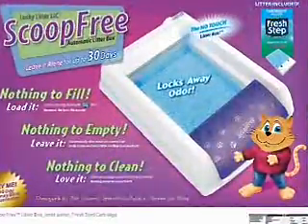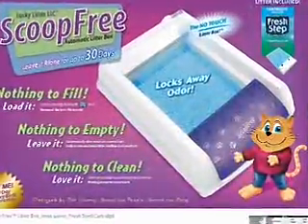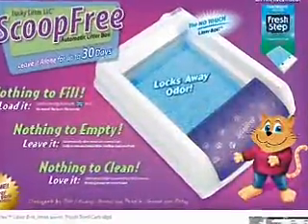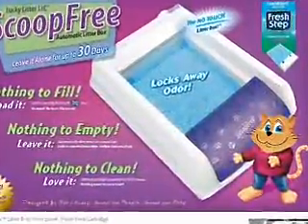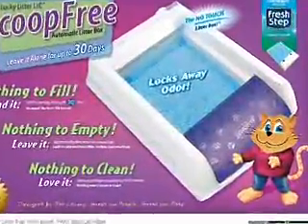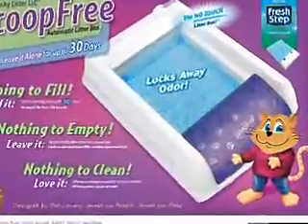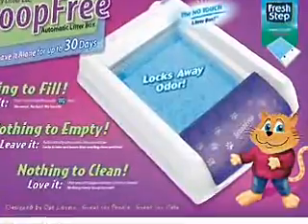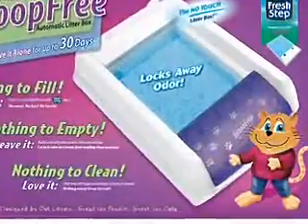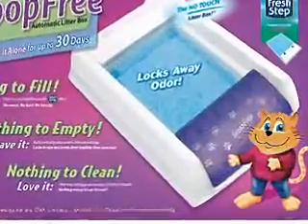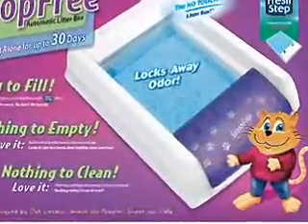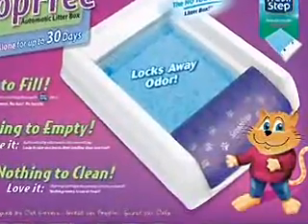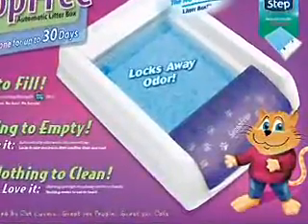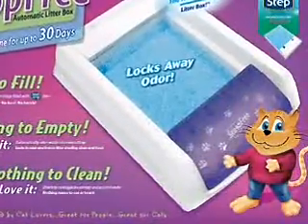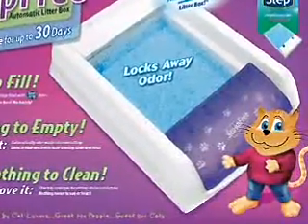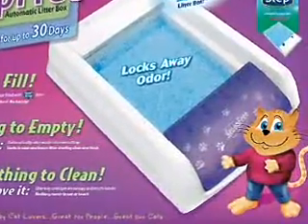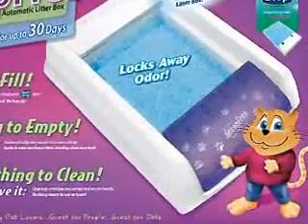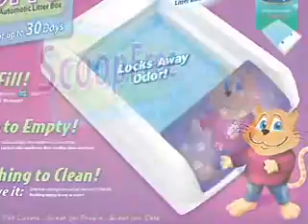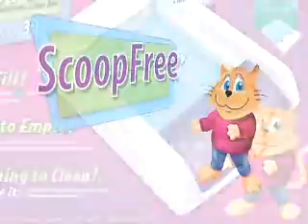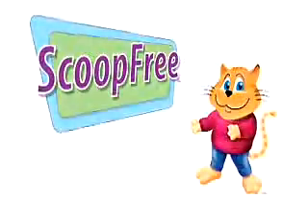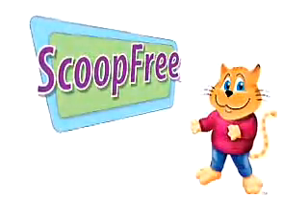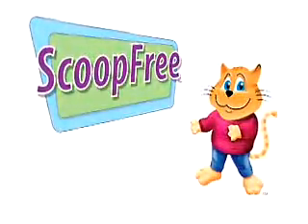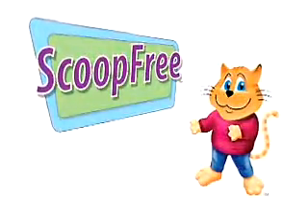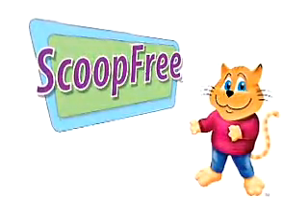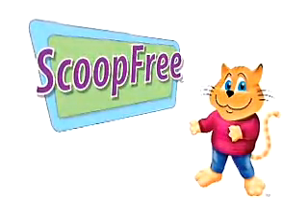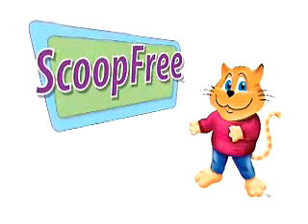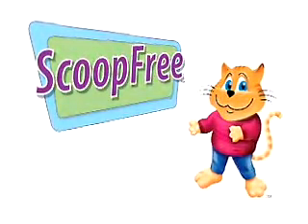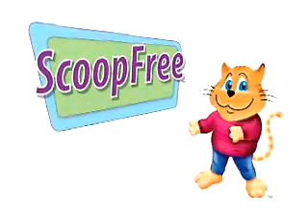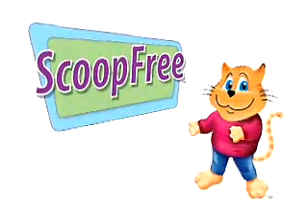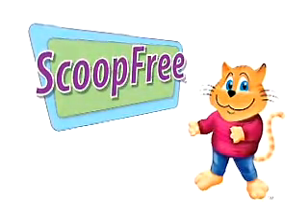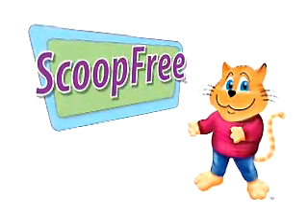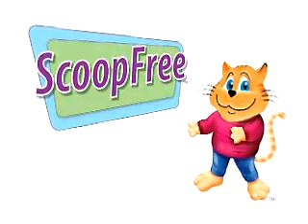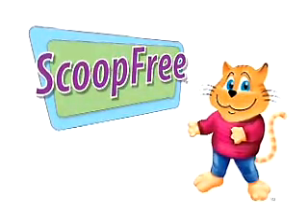ScoopFree and the 30-day throwaway tray: a revolutionary breakthrough in litter box convenience.